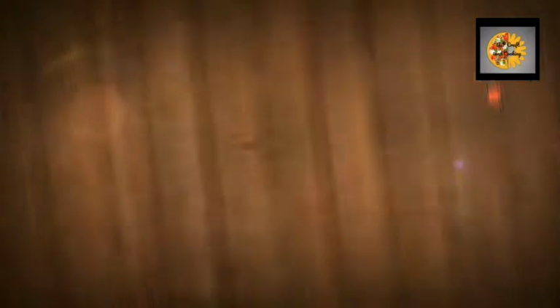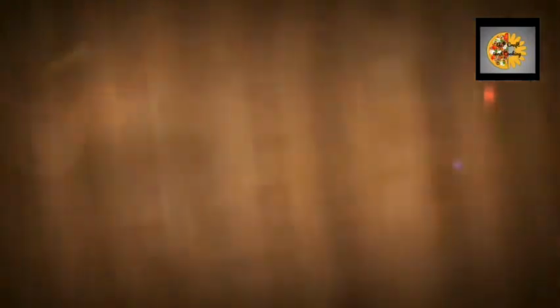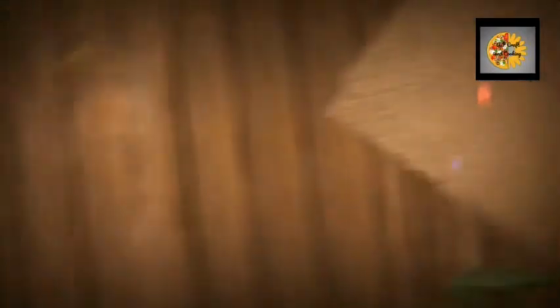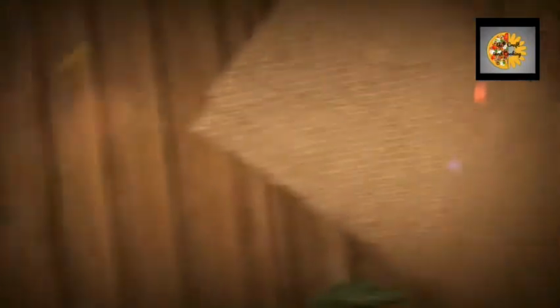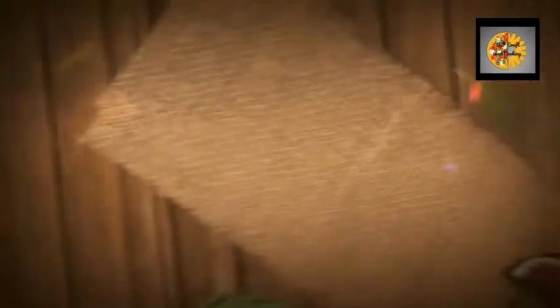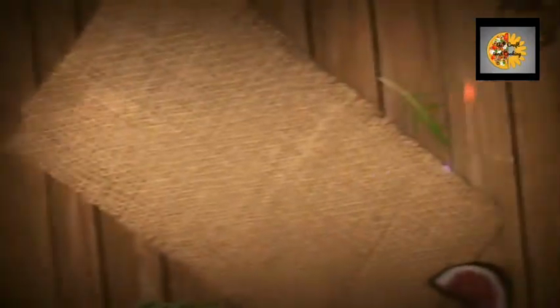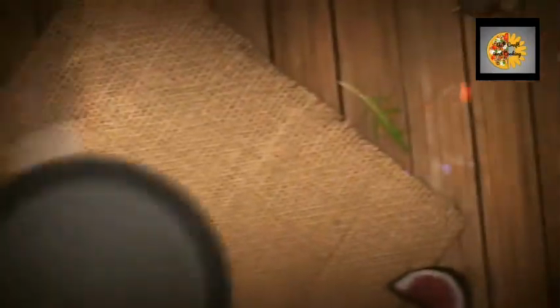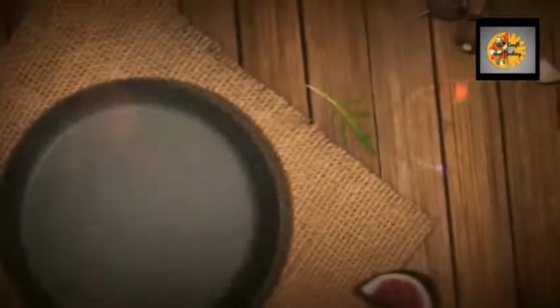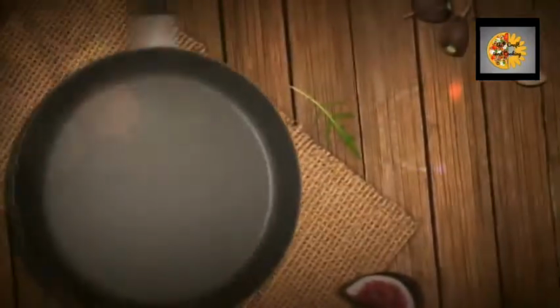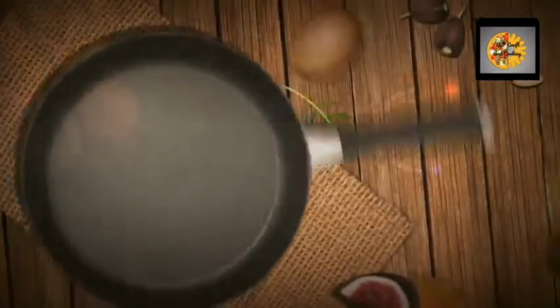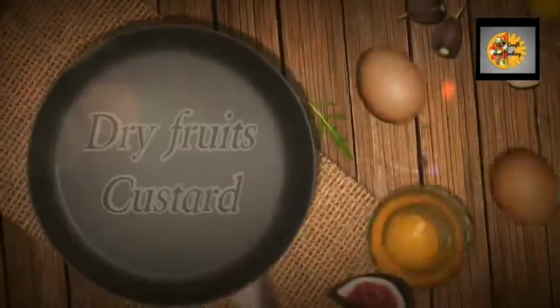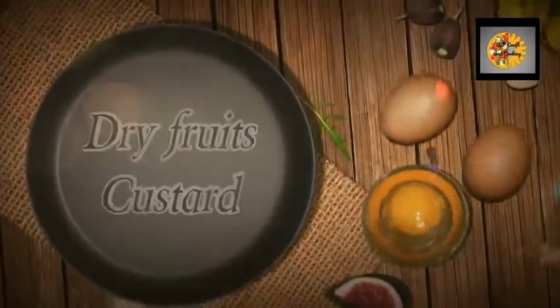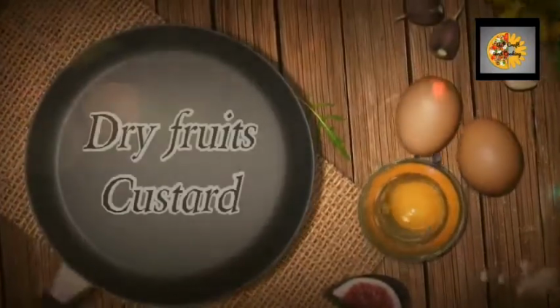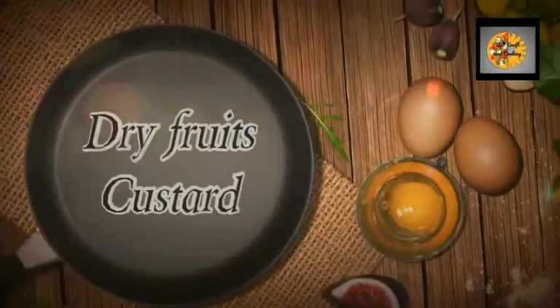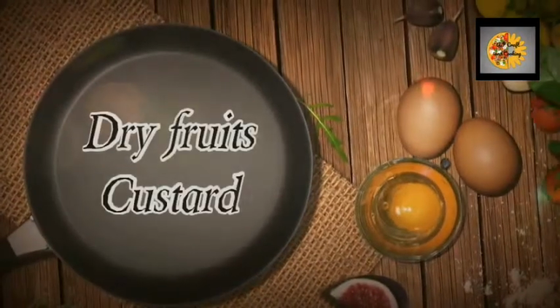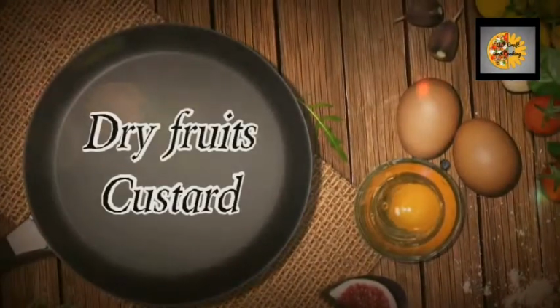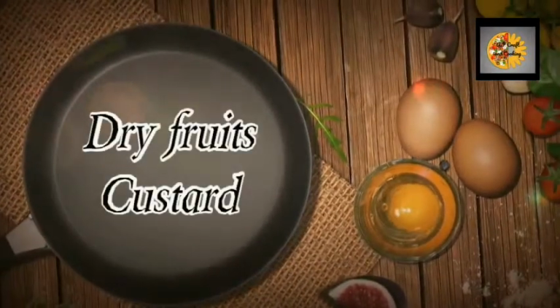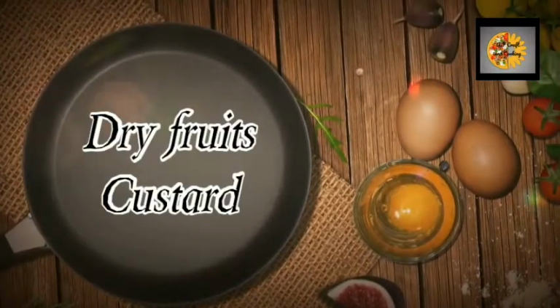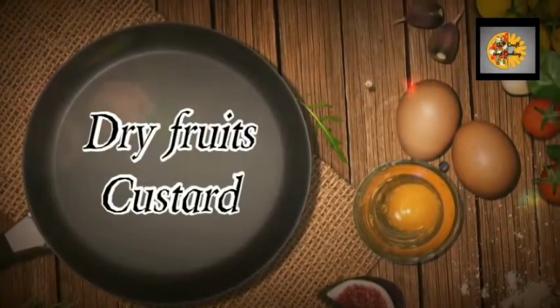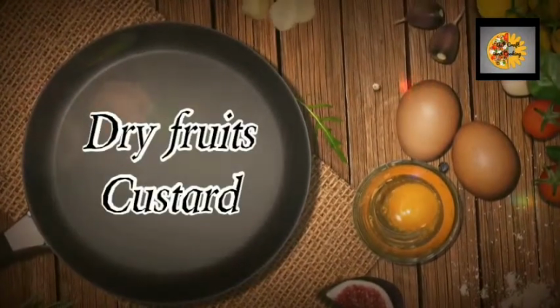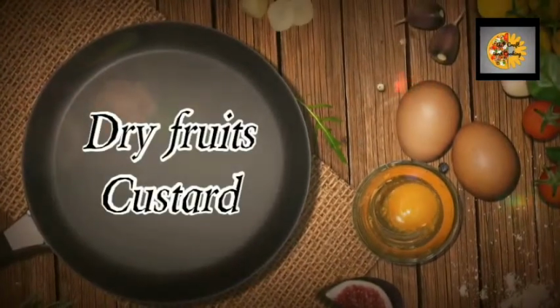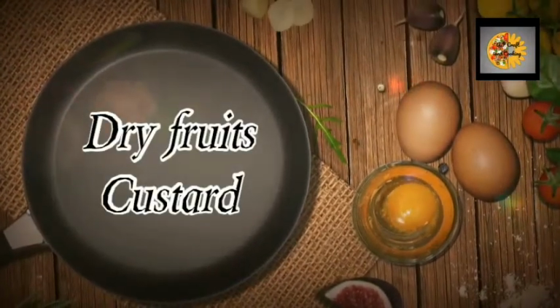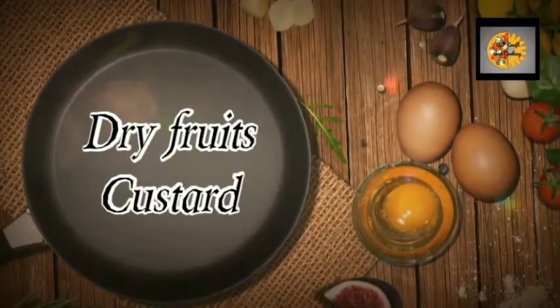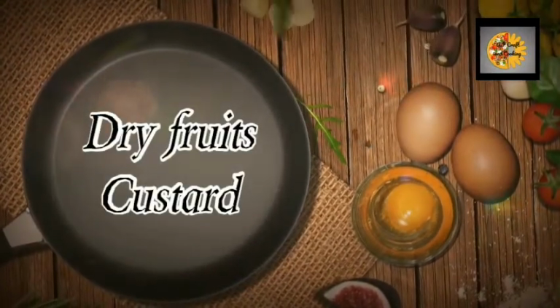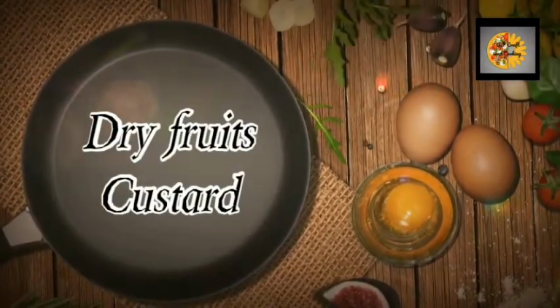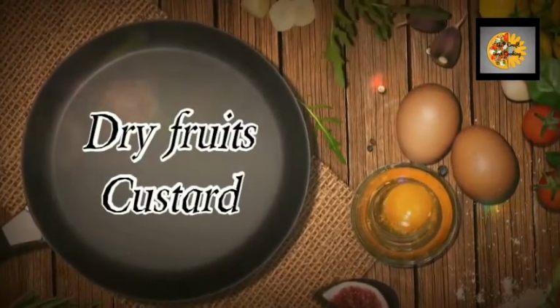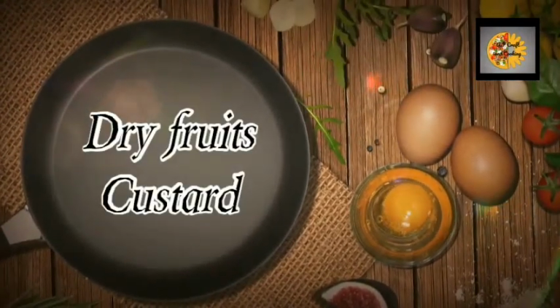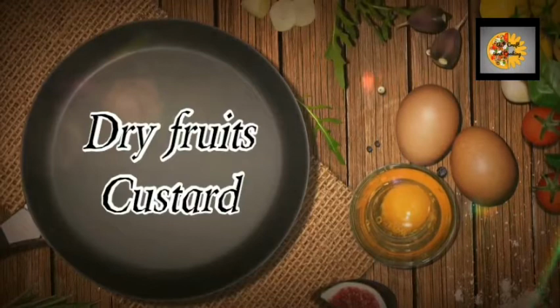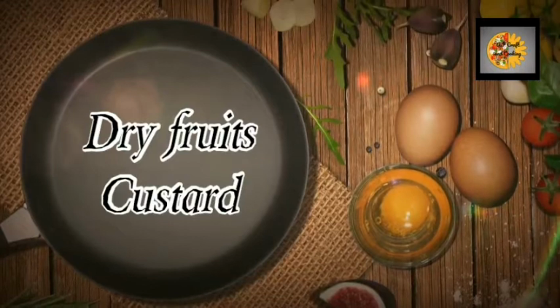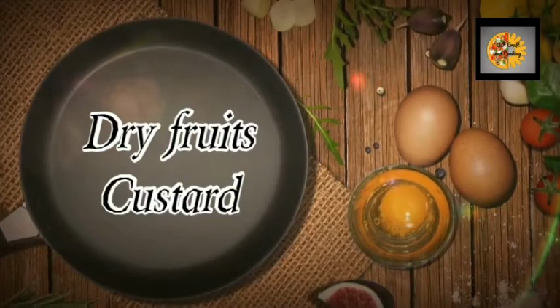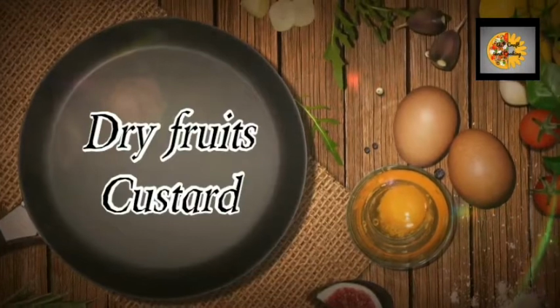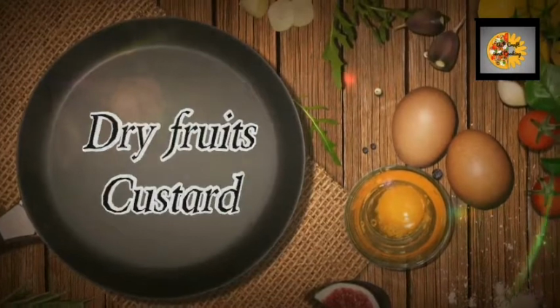Hi guys, welcome back to our channel. Today's recipe is dry fruit custard.